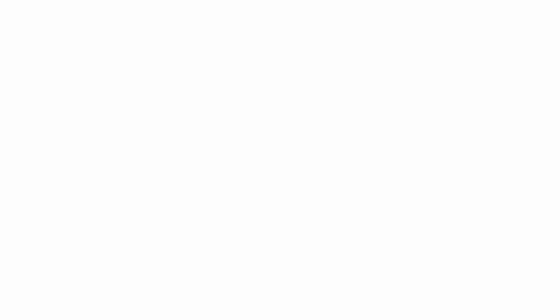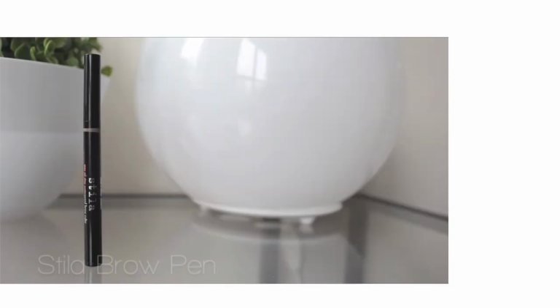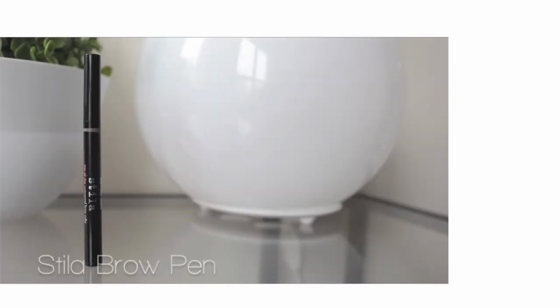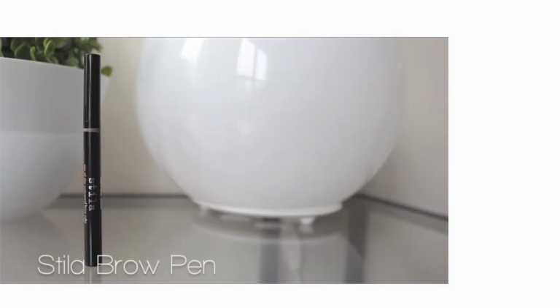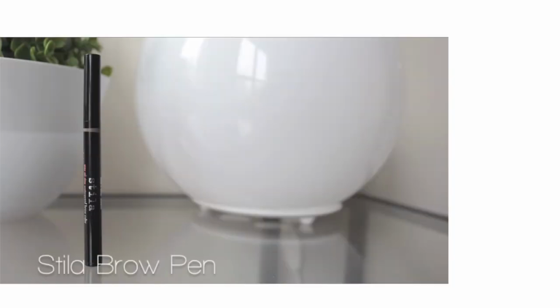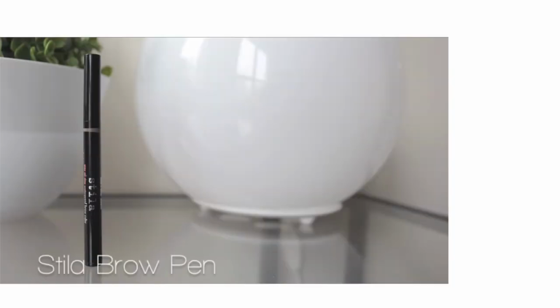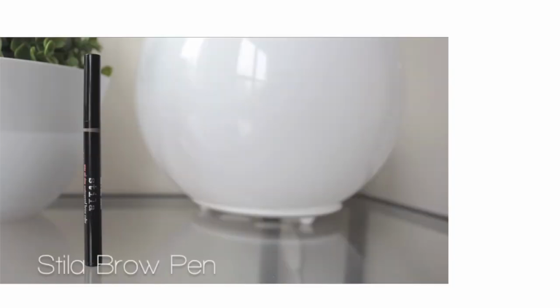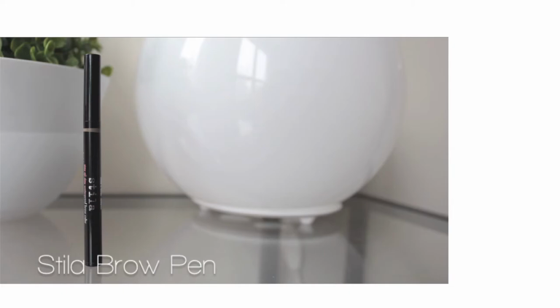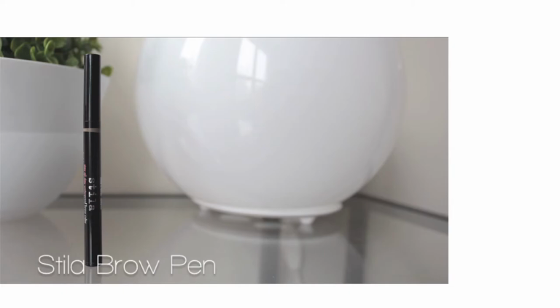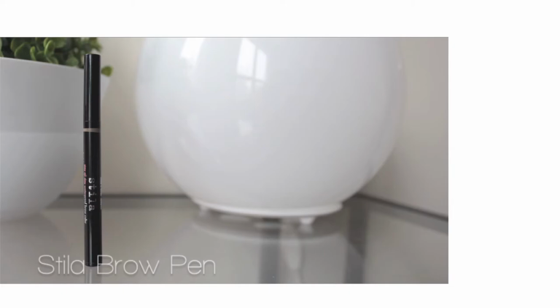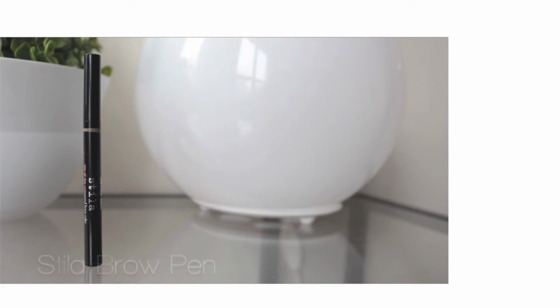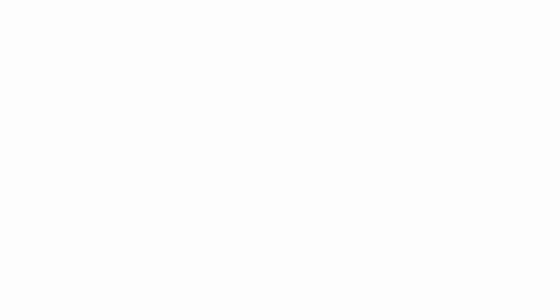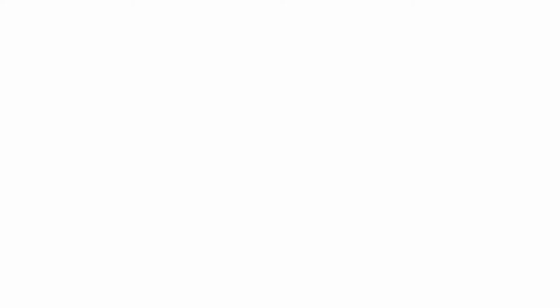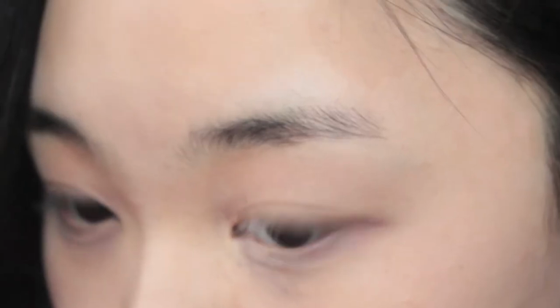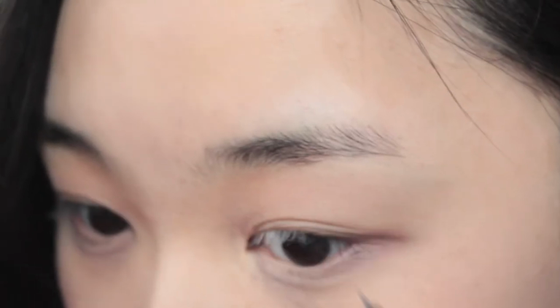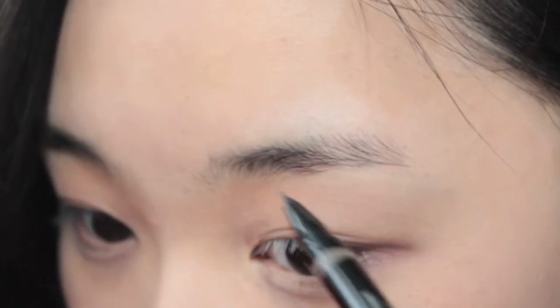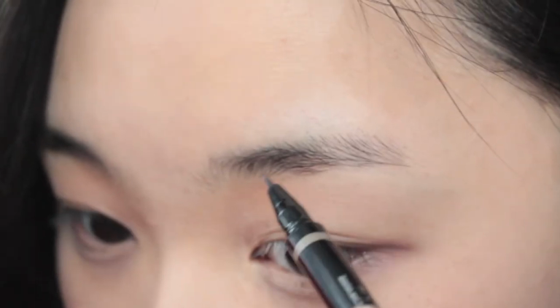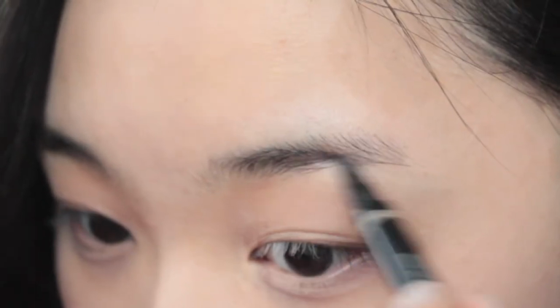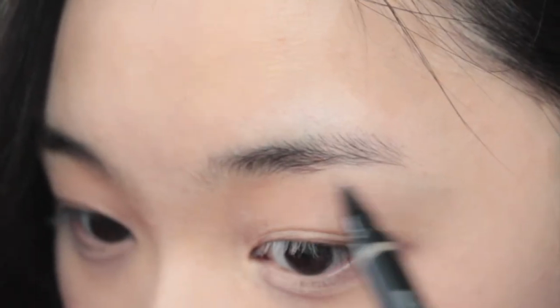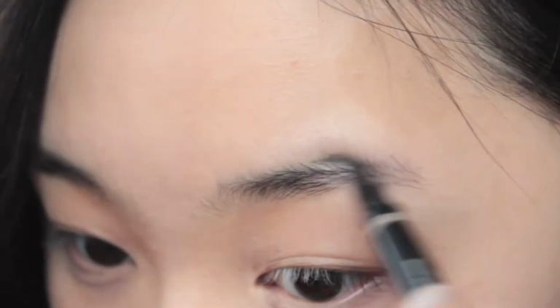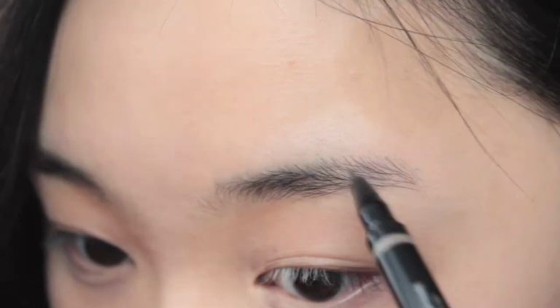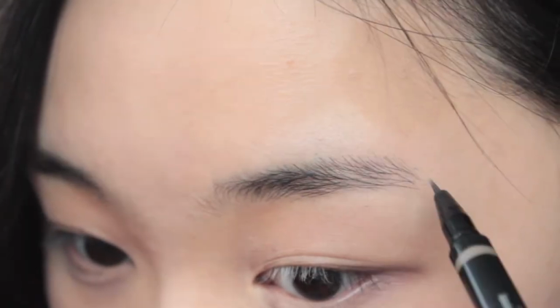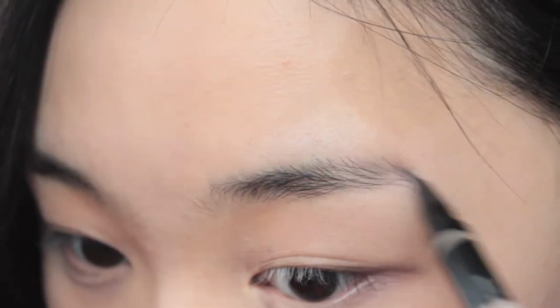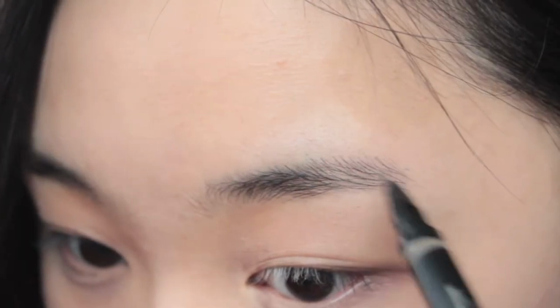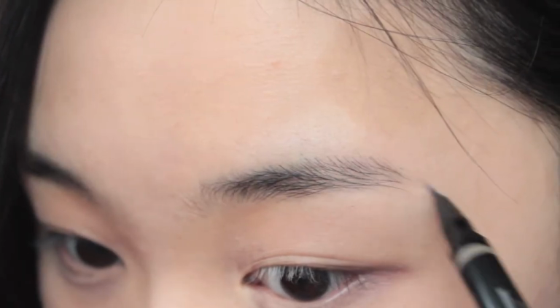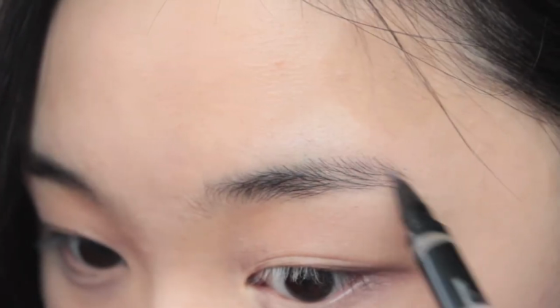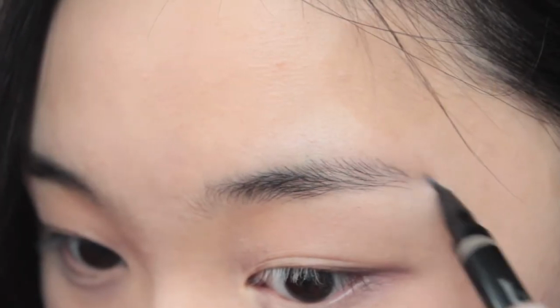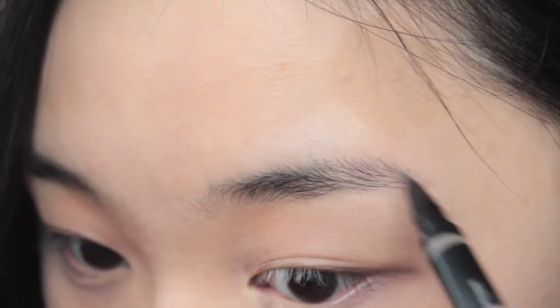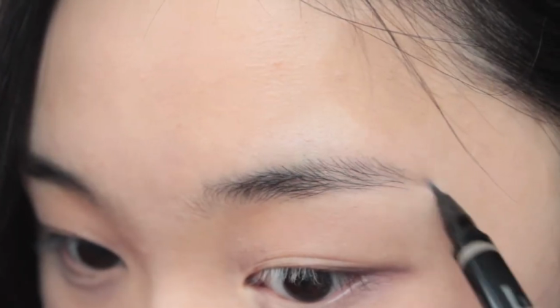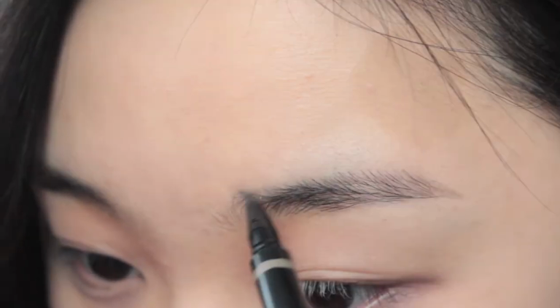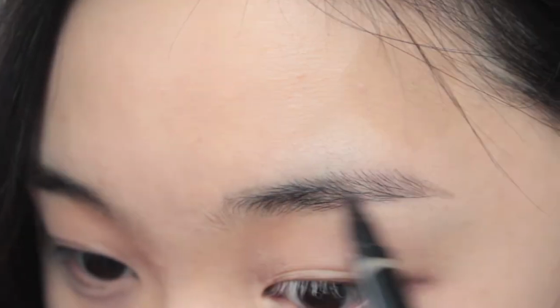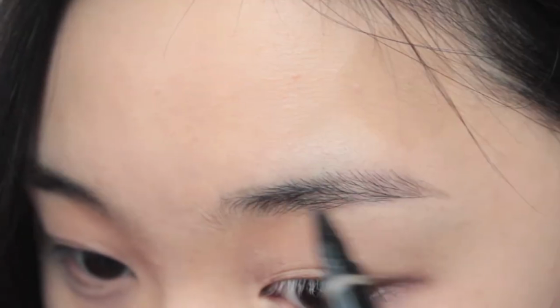Today for my brows, I'll be using this waterproof Steeler Brow Pen. With that, I'm just going to fill my brows in as usual.